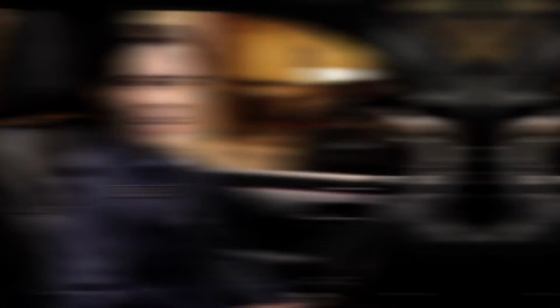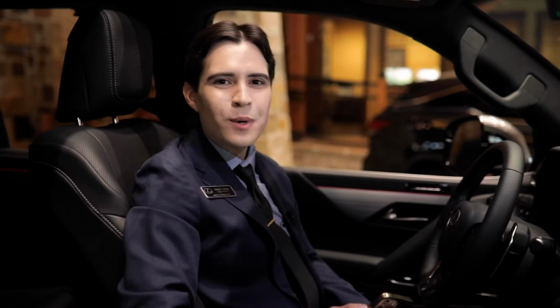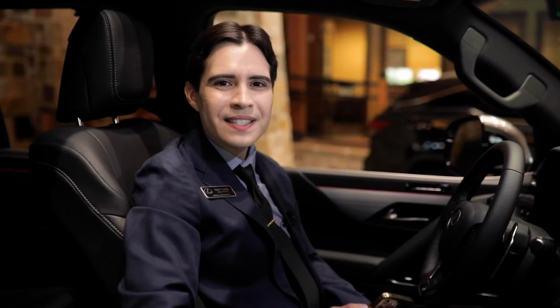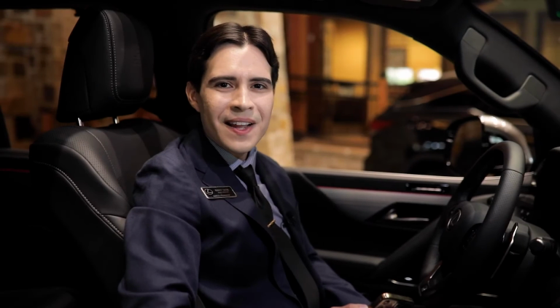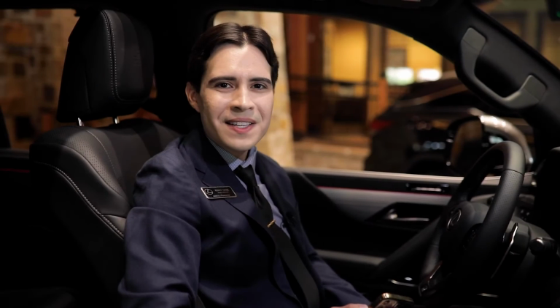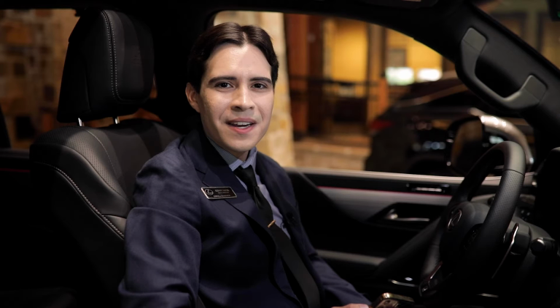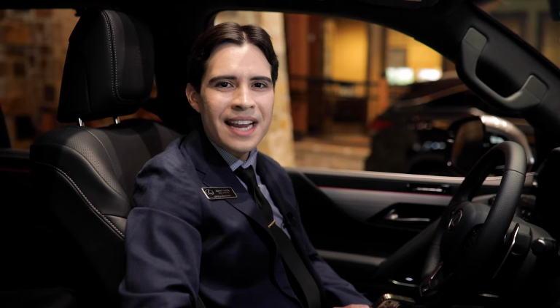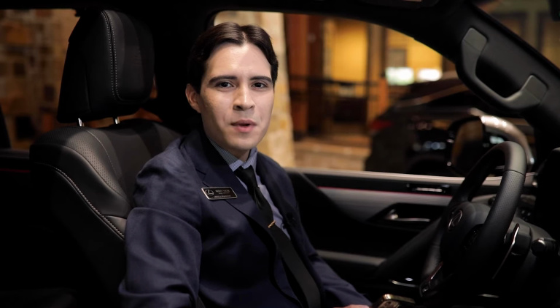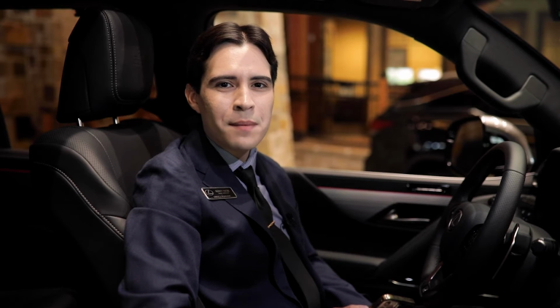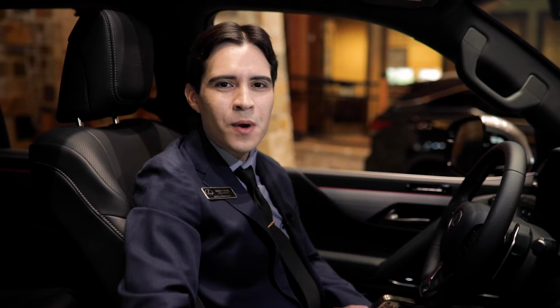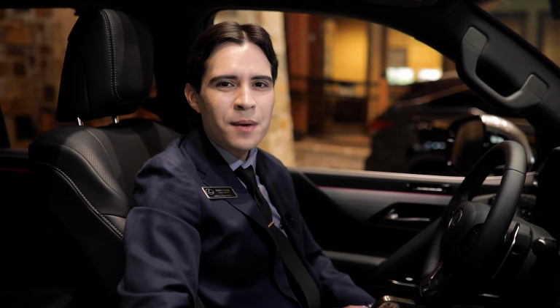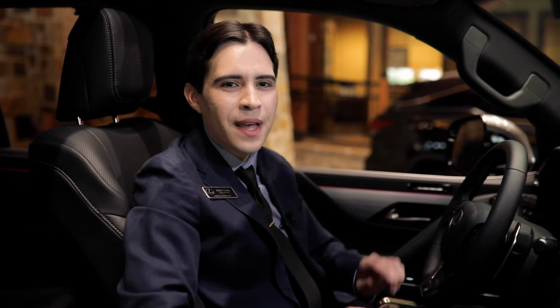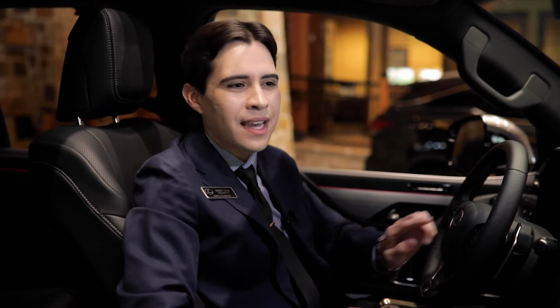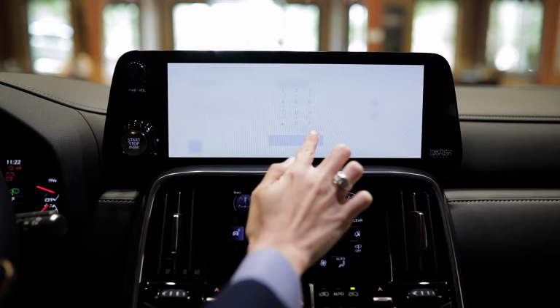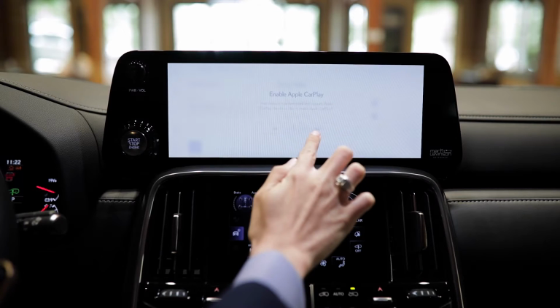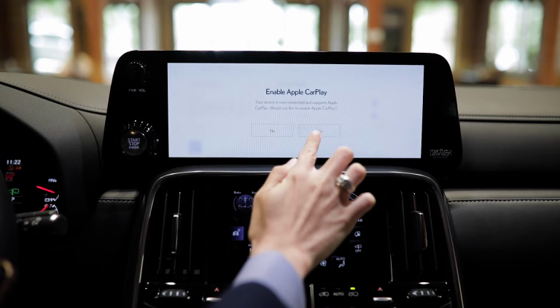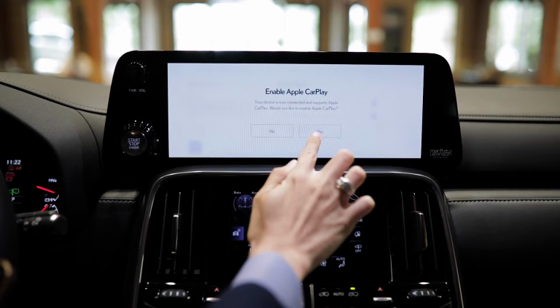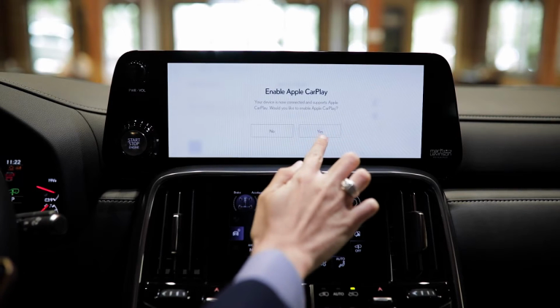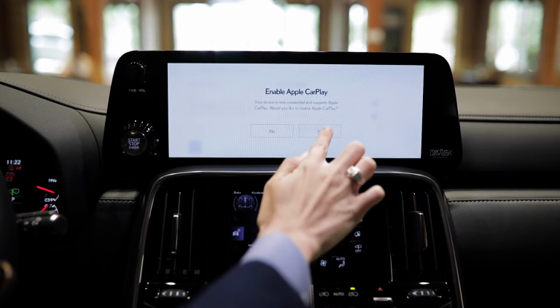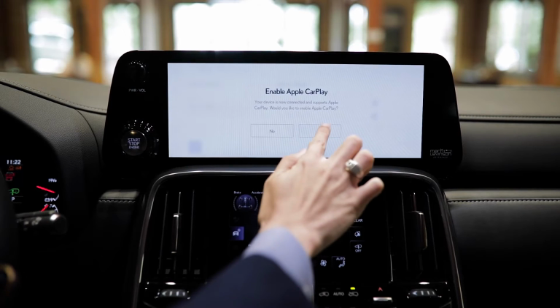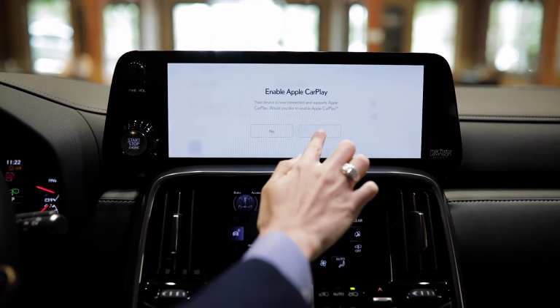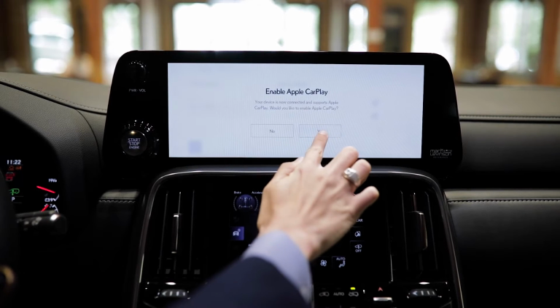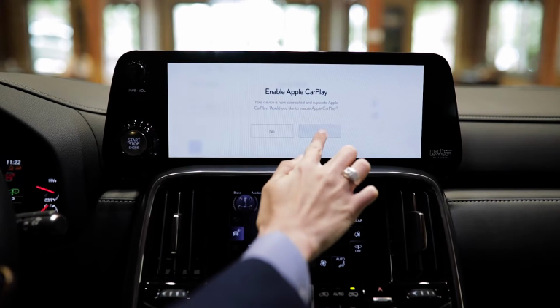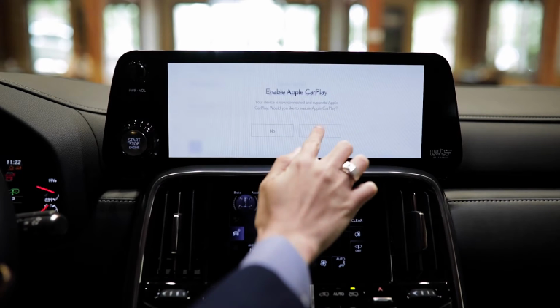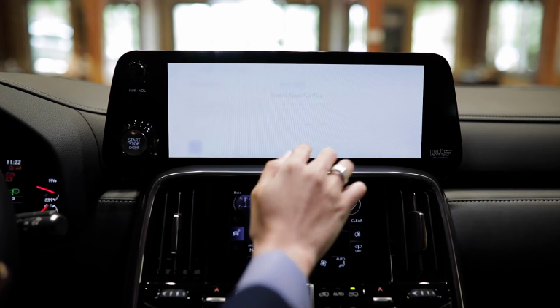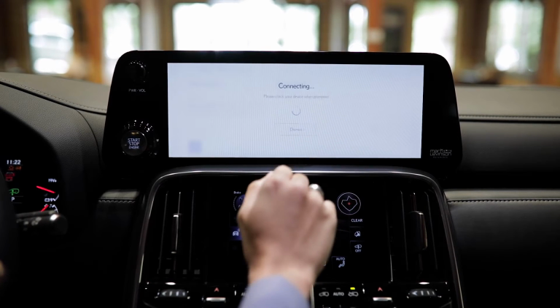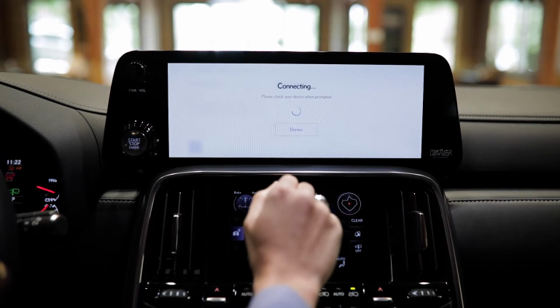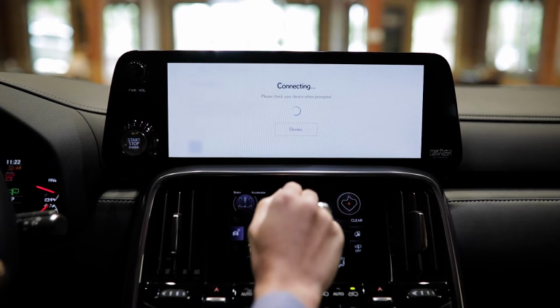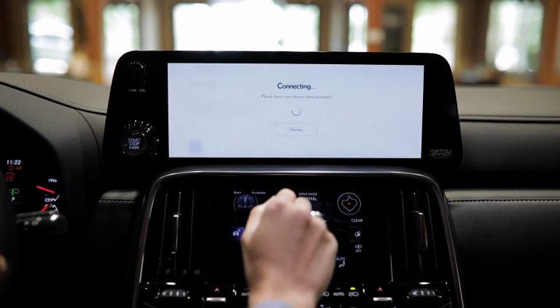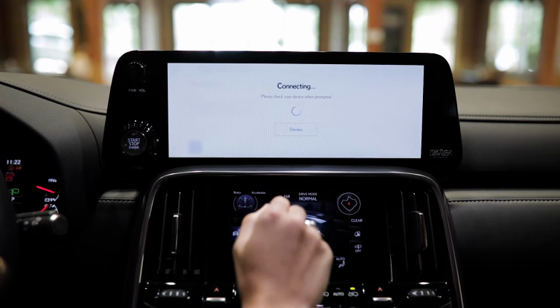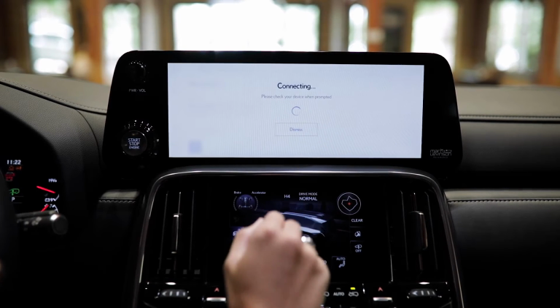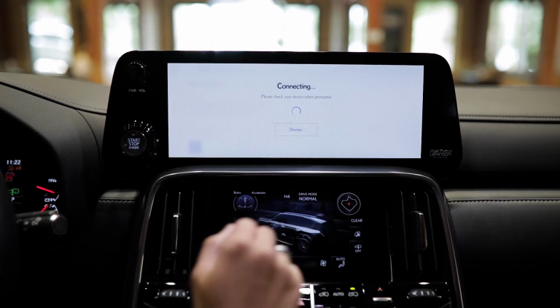When selecting Enable Apple CarPlay, your vehicle will automatically activate CarPlay every time you get into the vehicle.